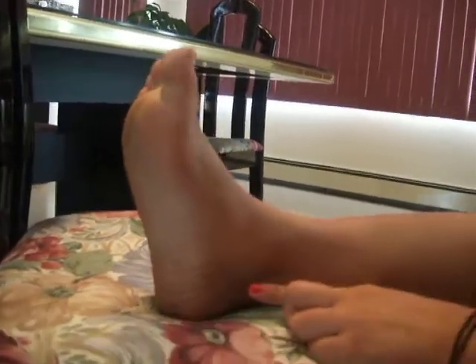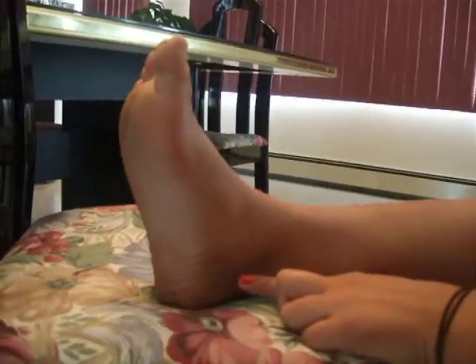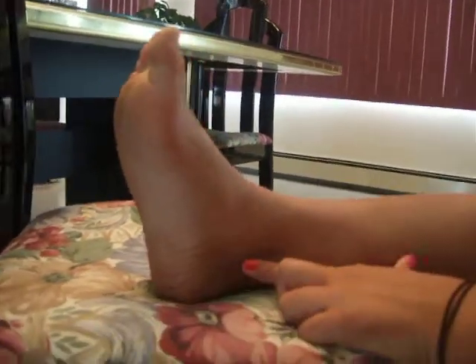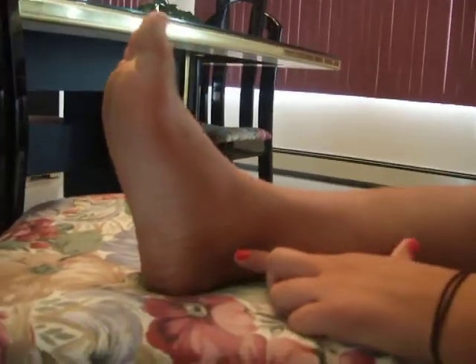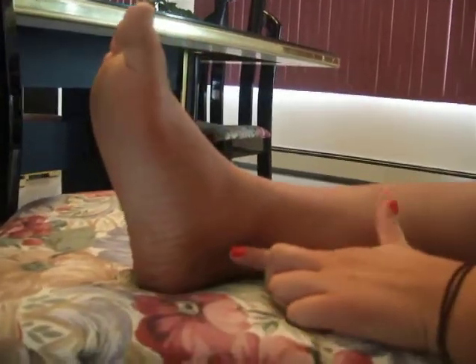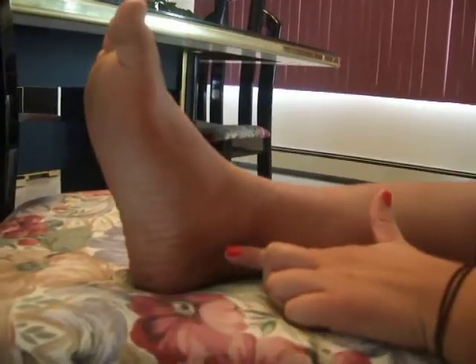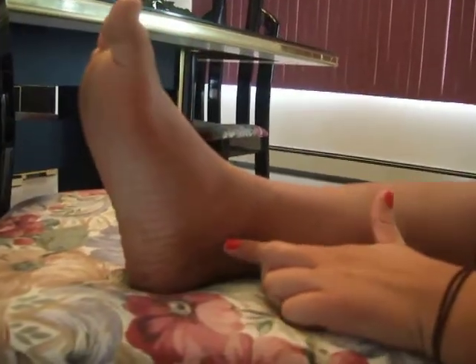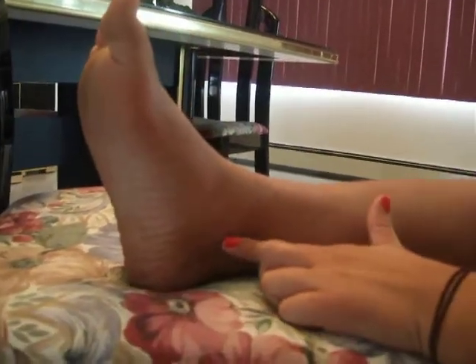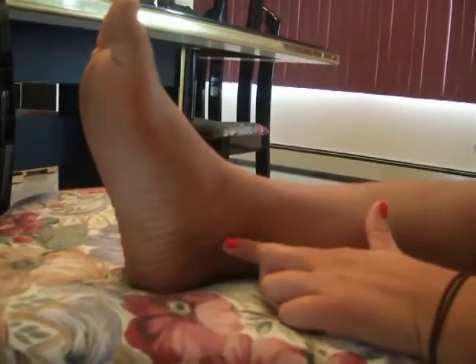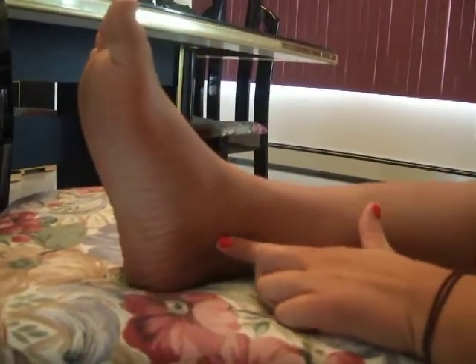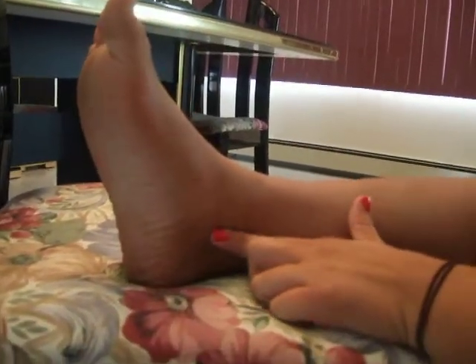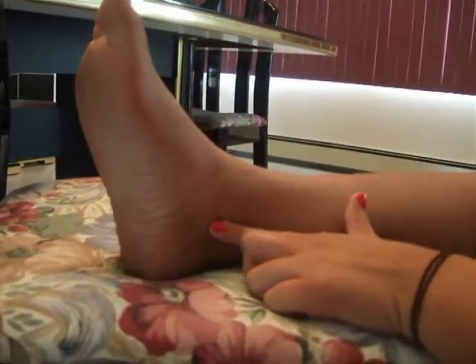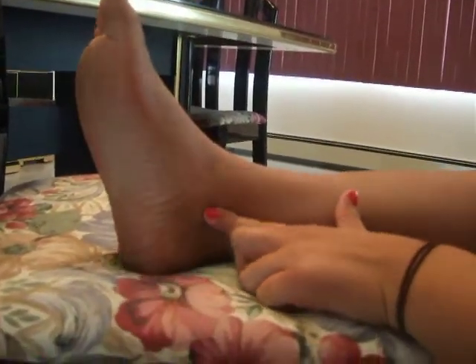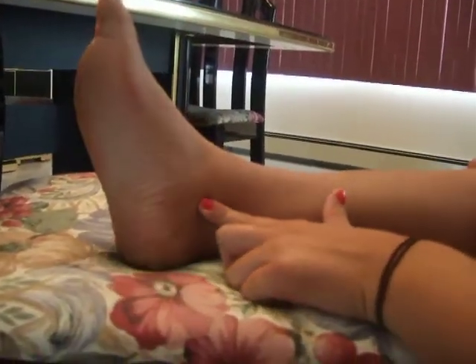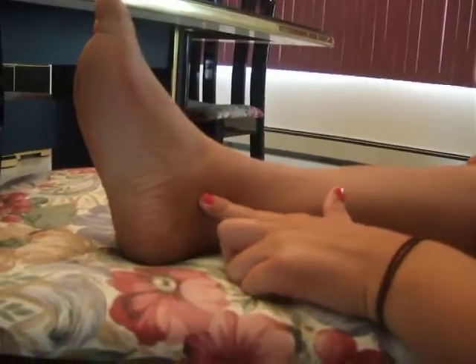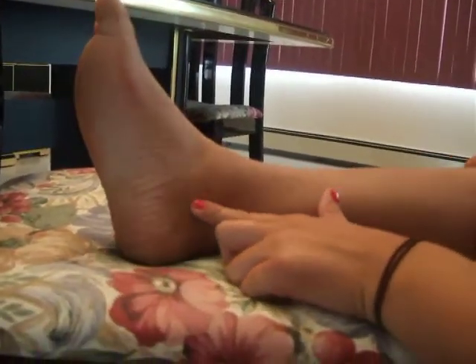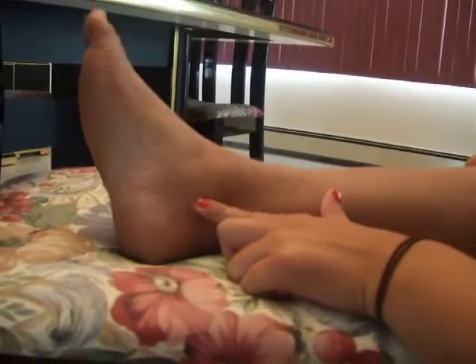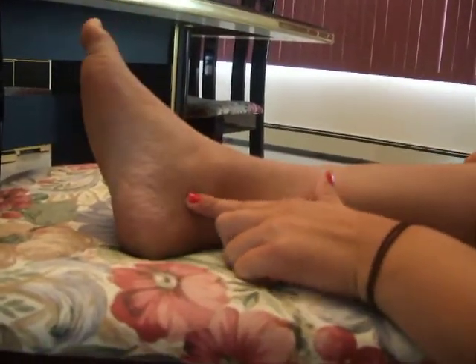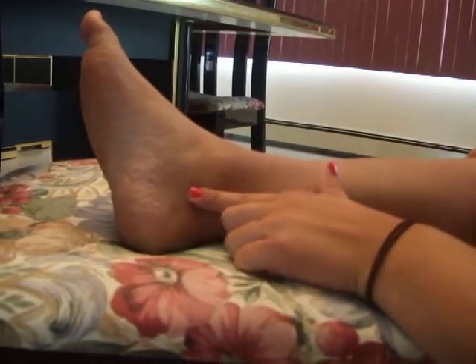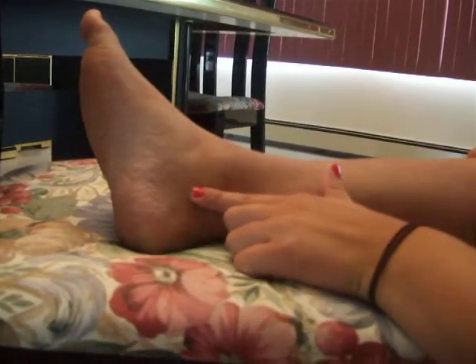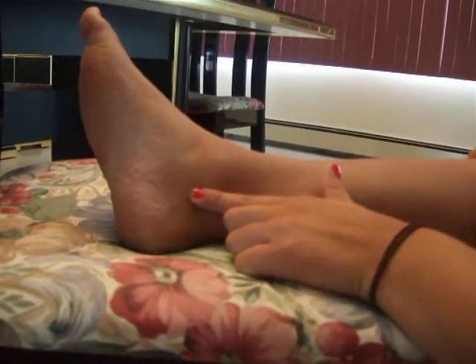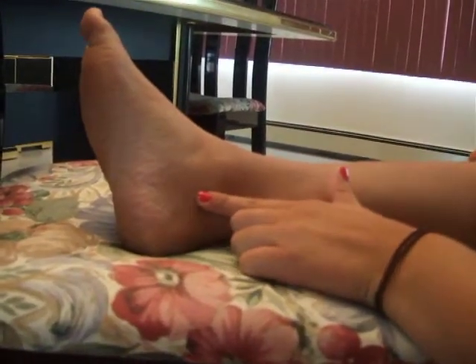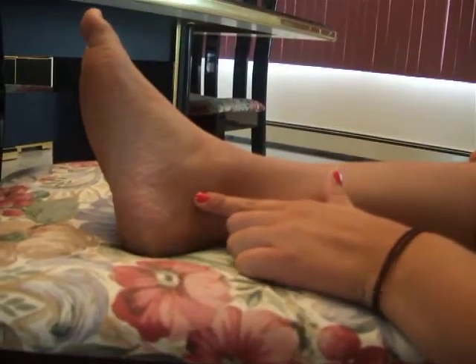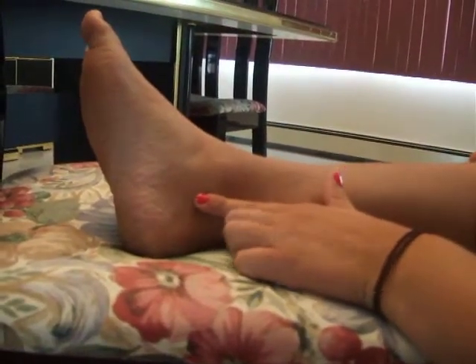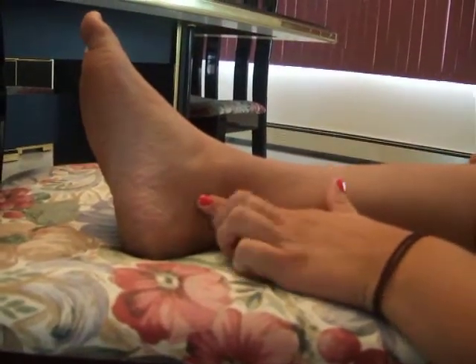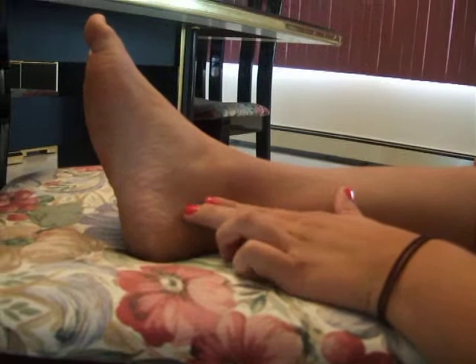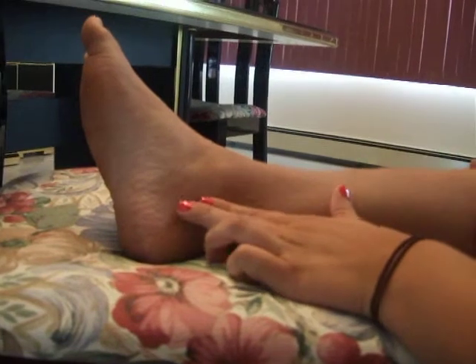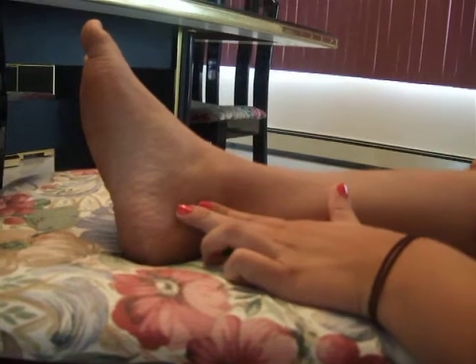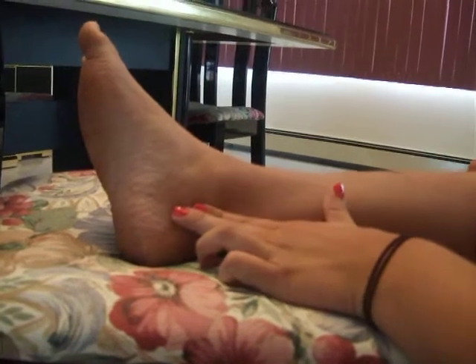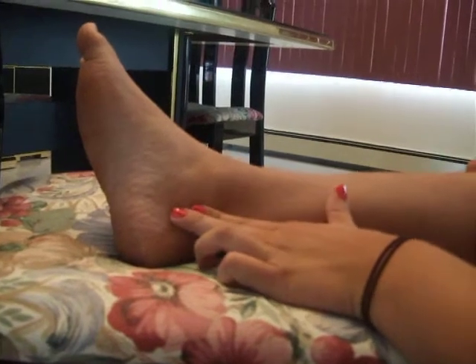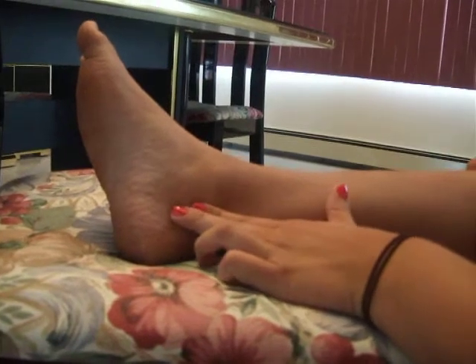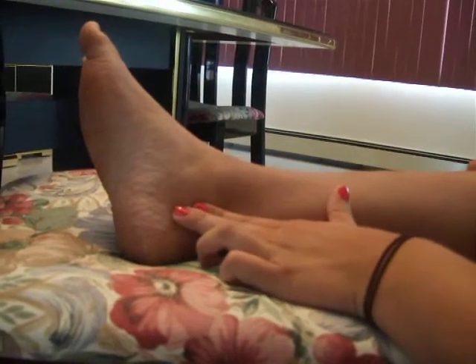The posterior tibial artery can be found right here, where you get the posterior tibial pulse.